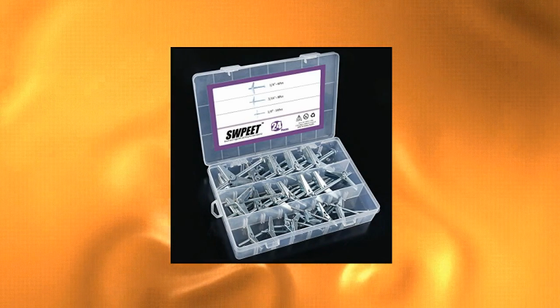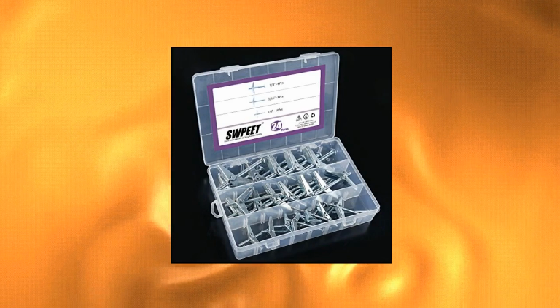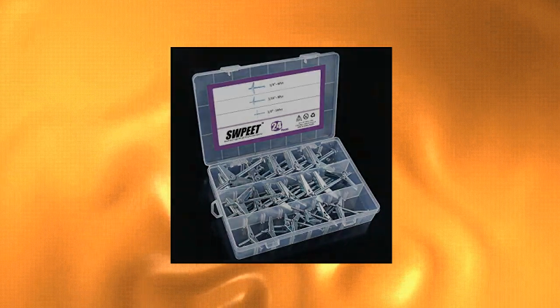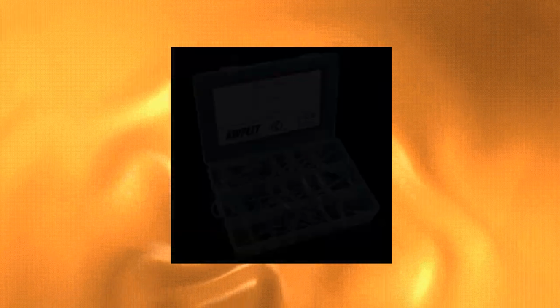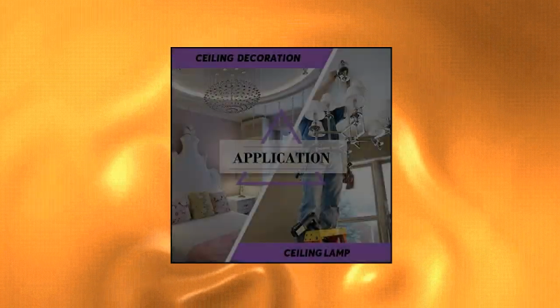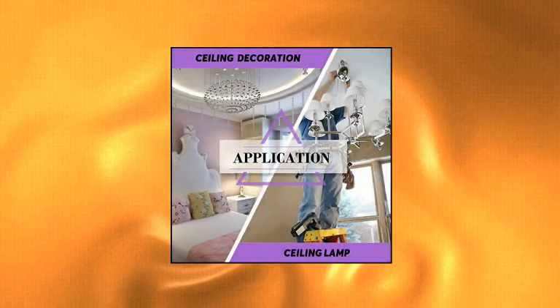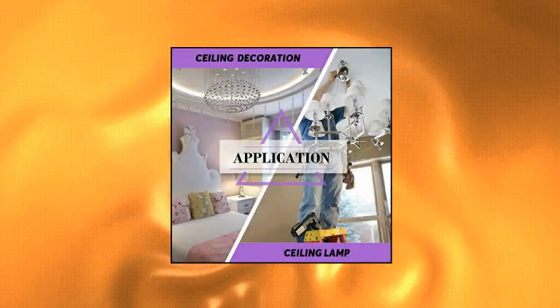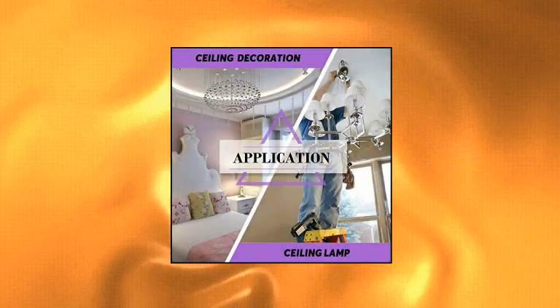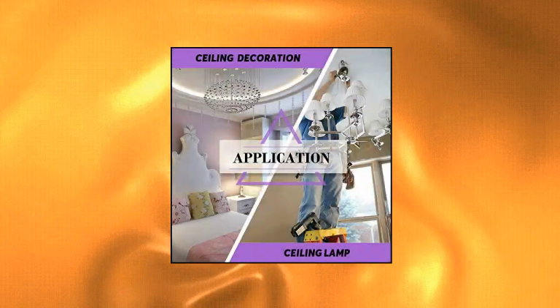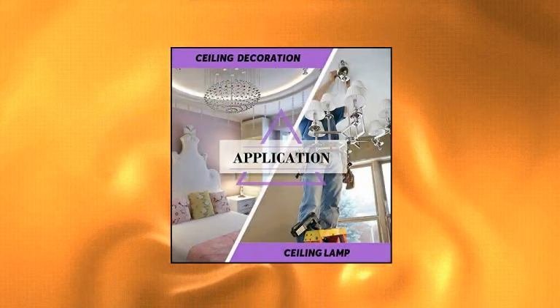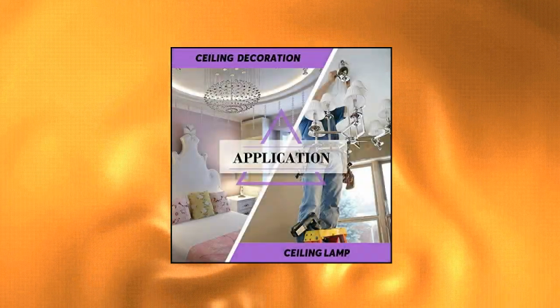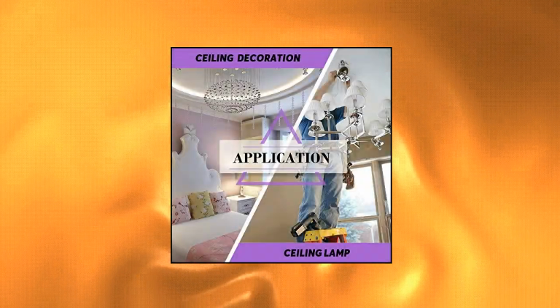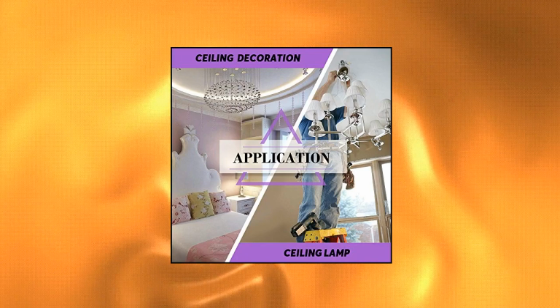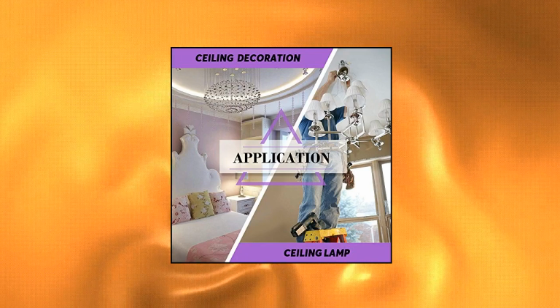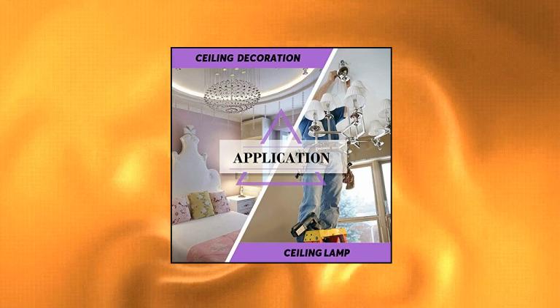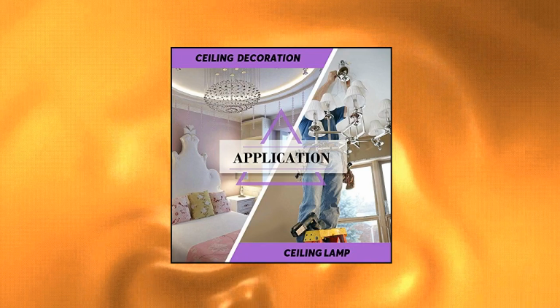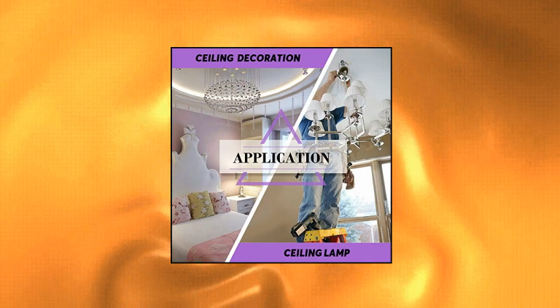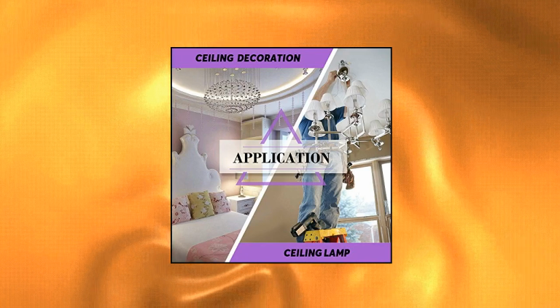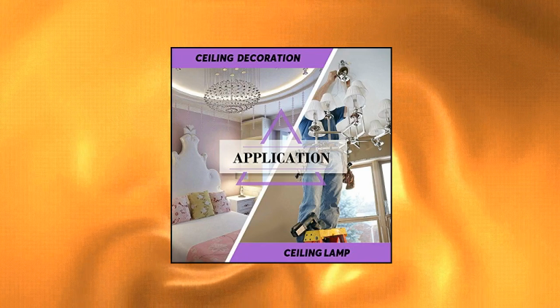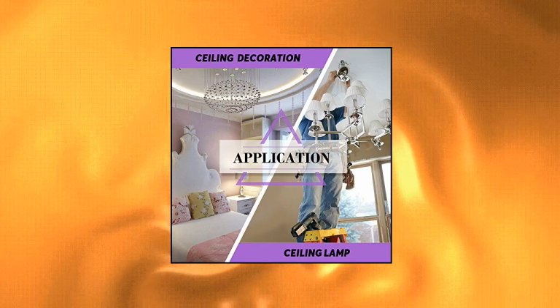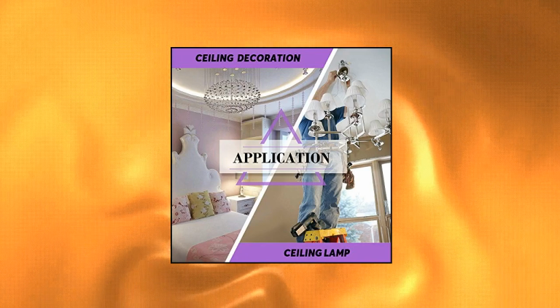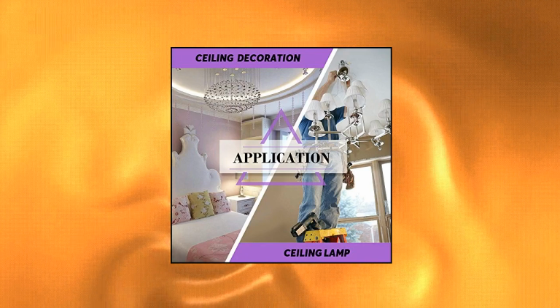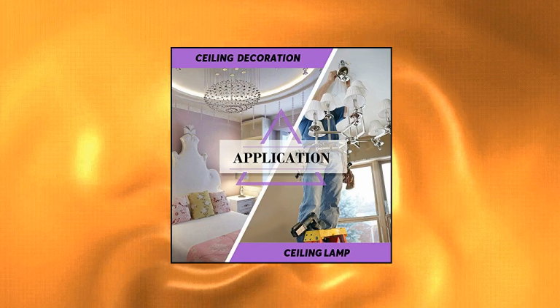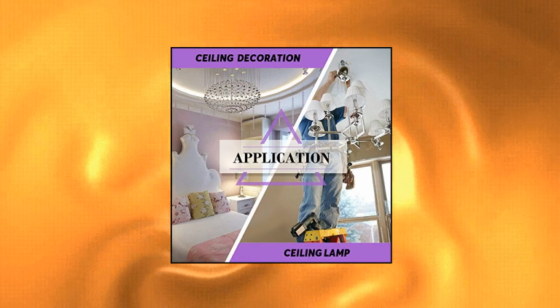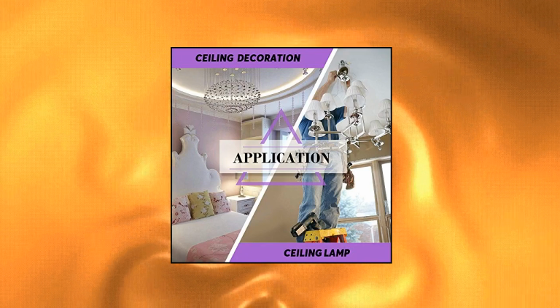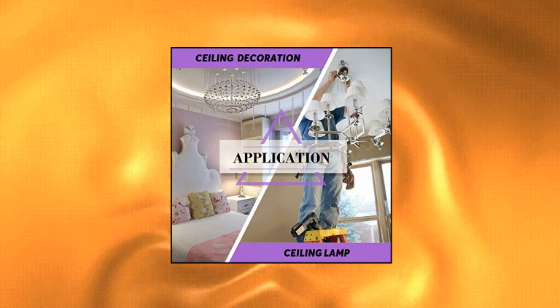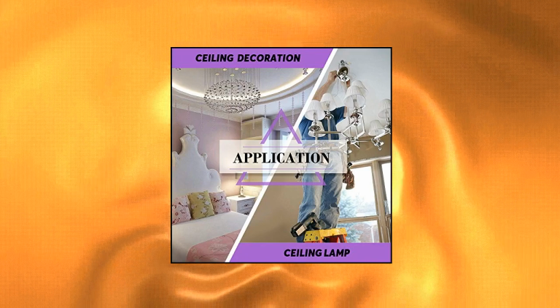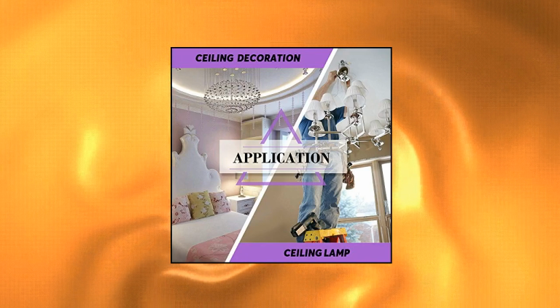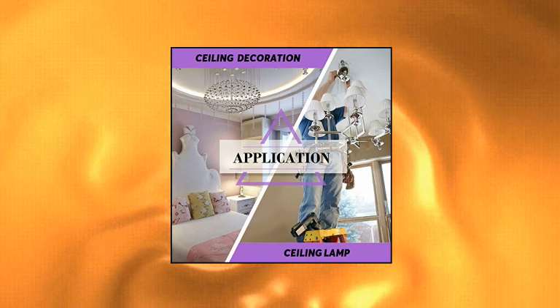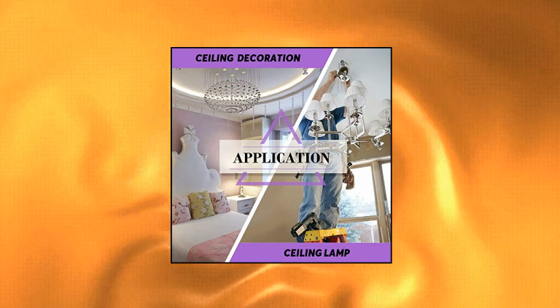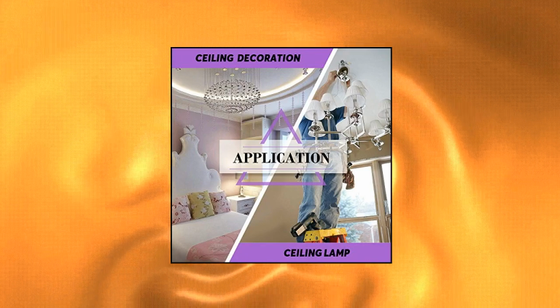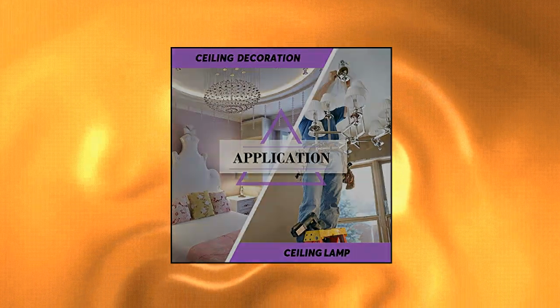Wide application — used for fixing lamps, bookshelves, hanging cabinets, sinks, and curtain chutes.